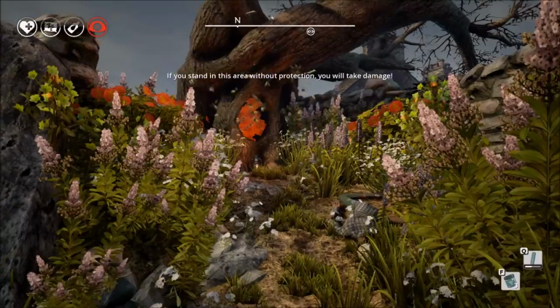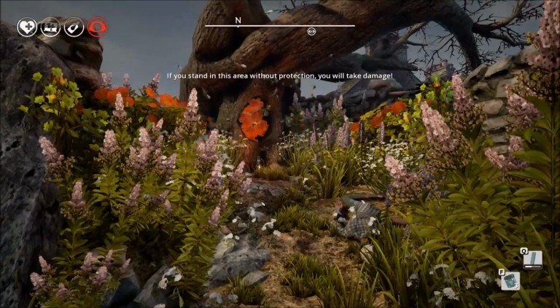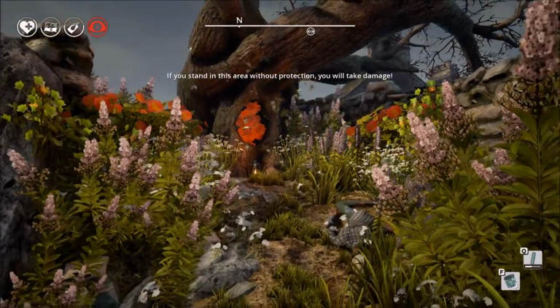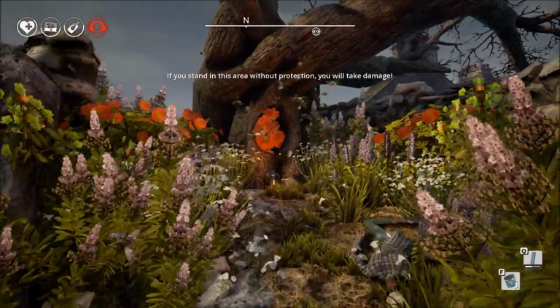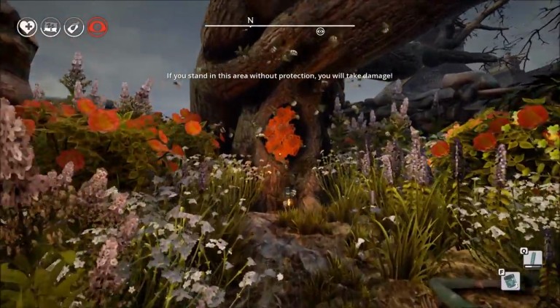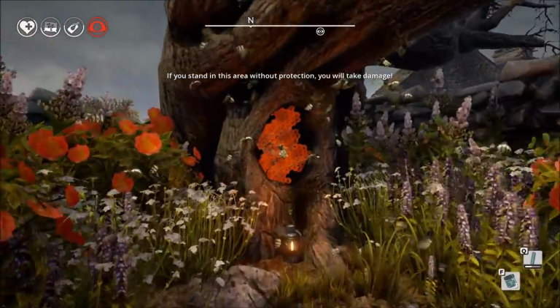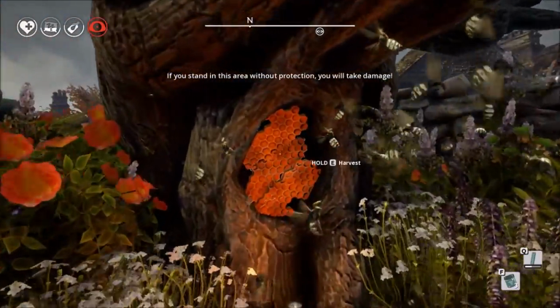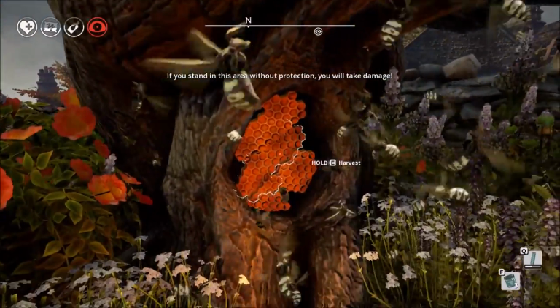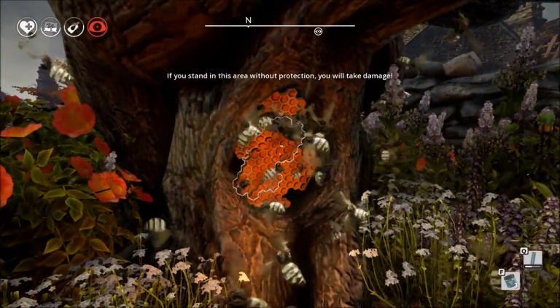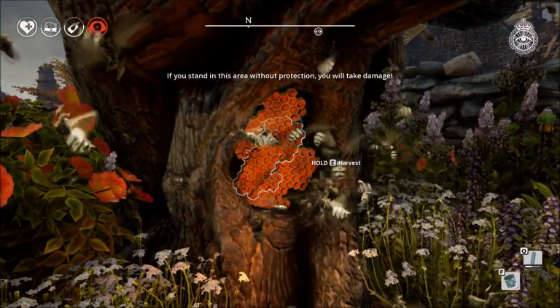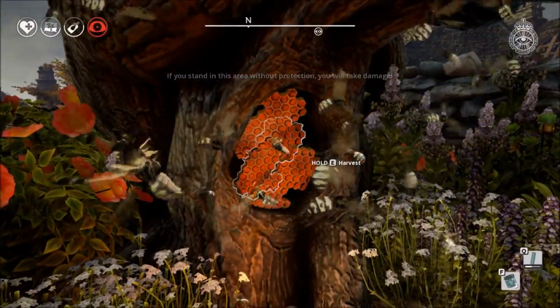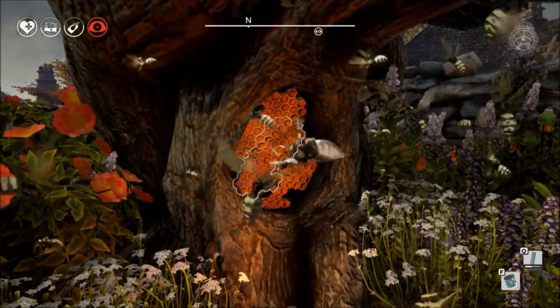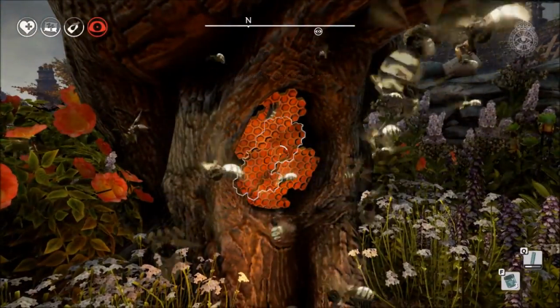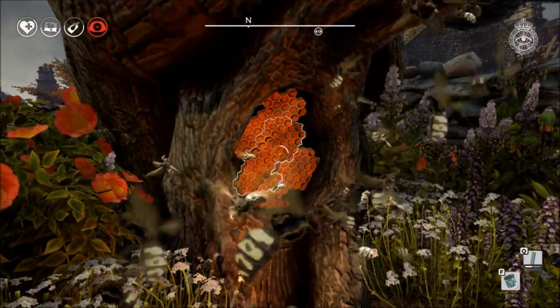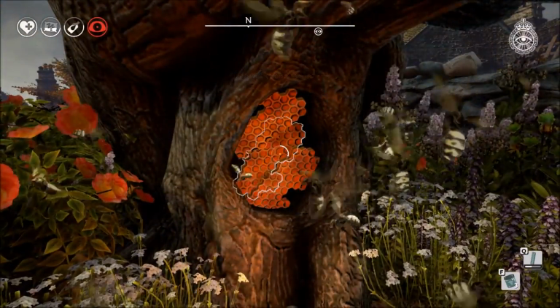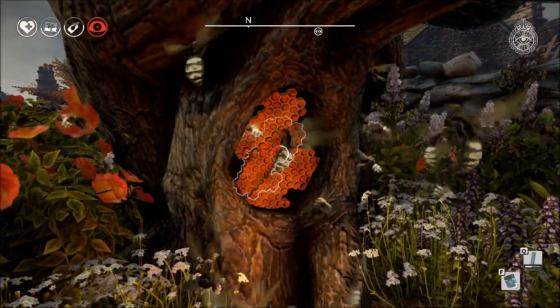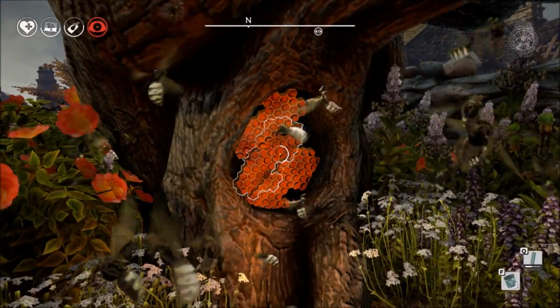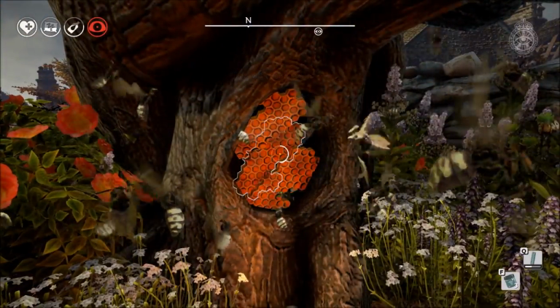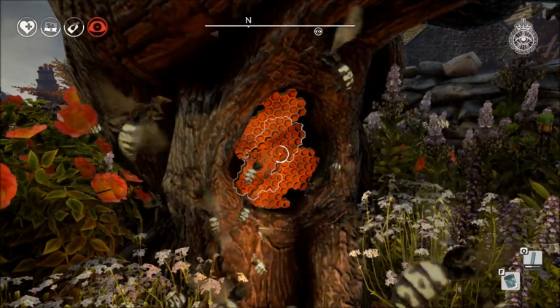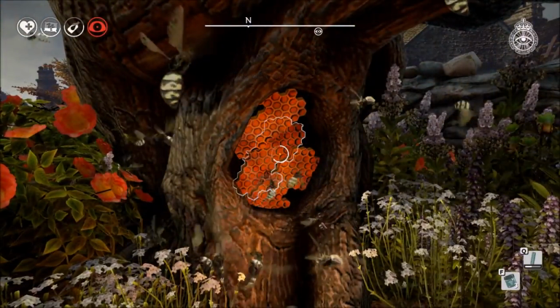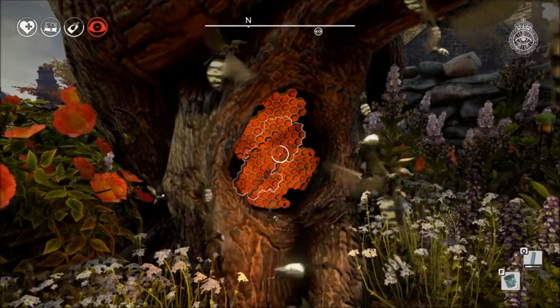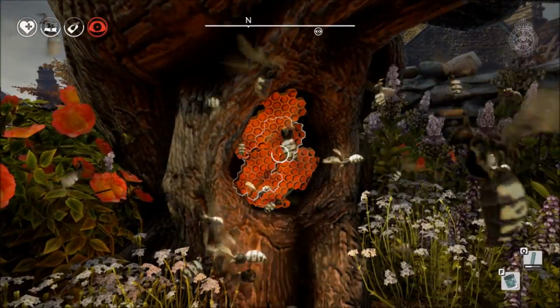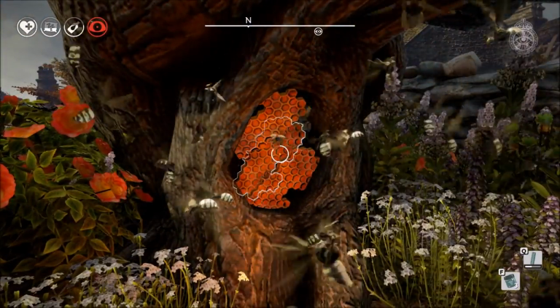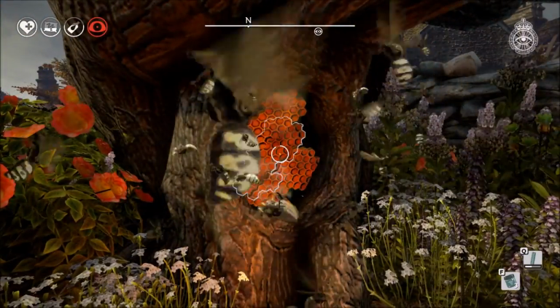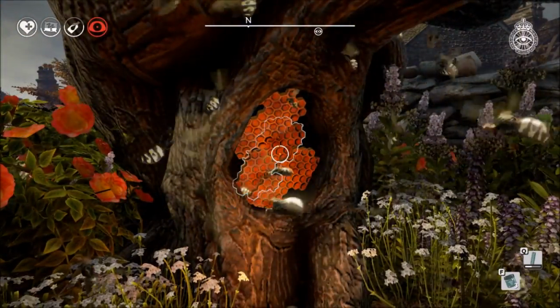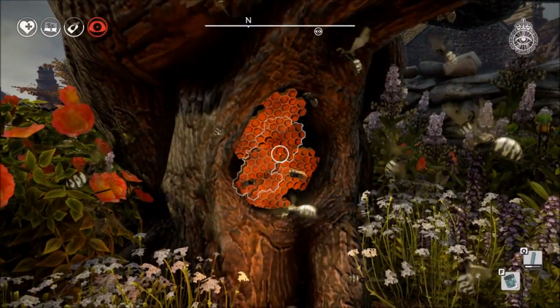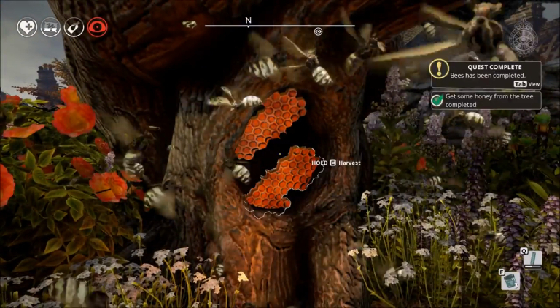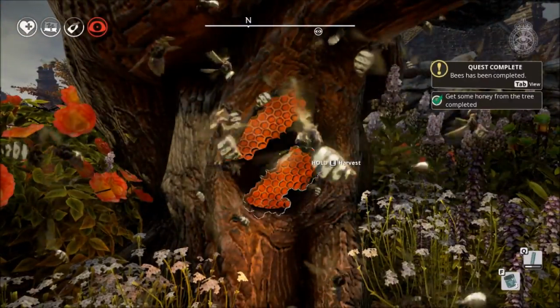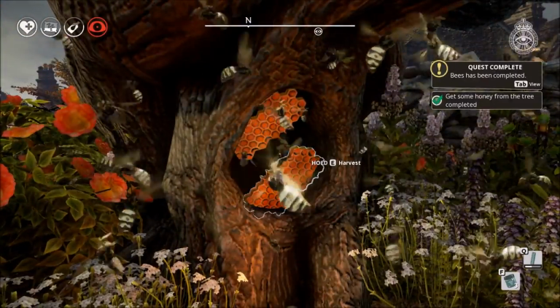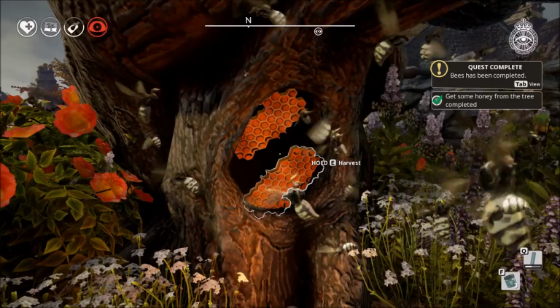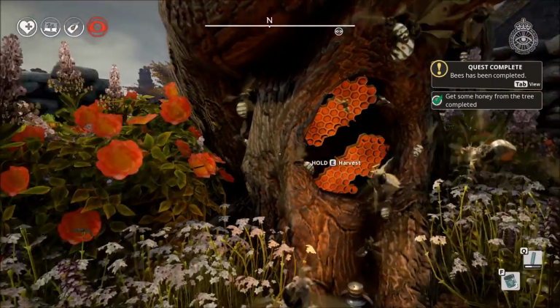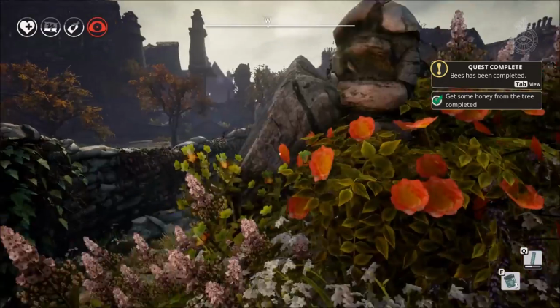Hi everyone, this is Phil from ItGaming and today I'm going to show you how to get the honey to cross the honey bridge in We Happy Few.